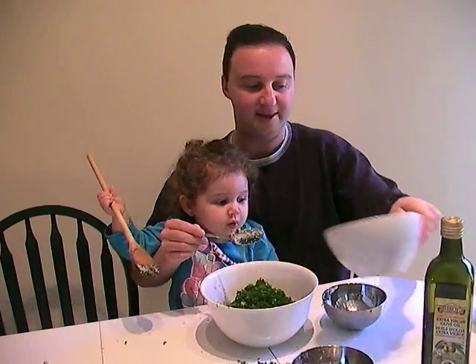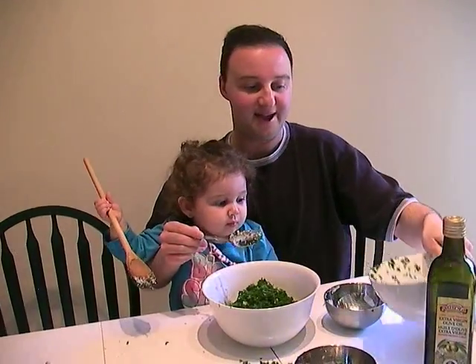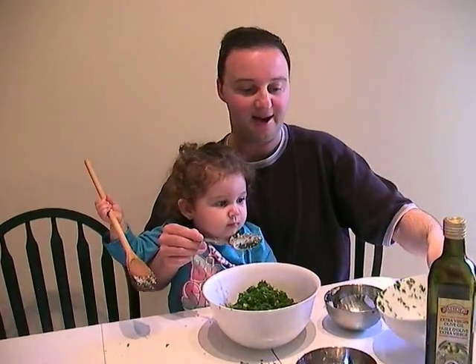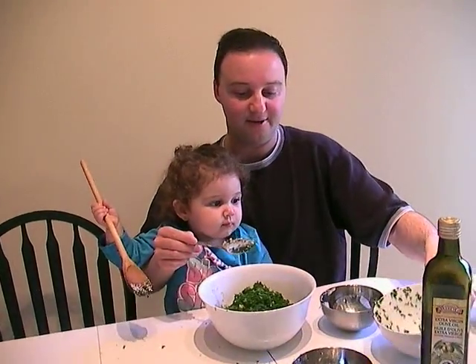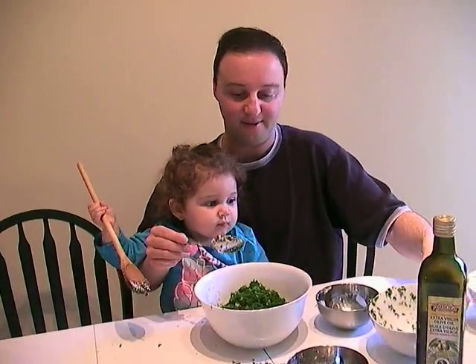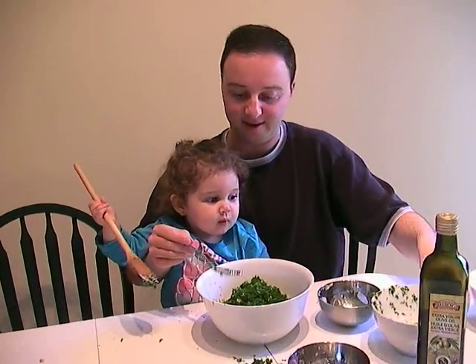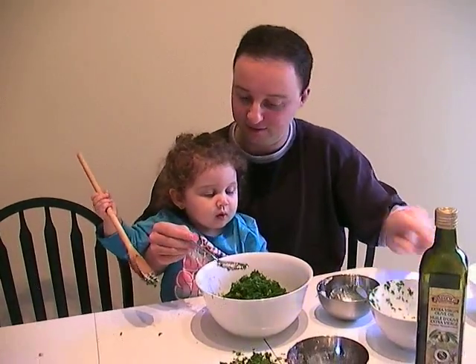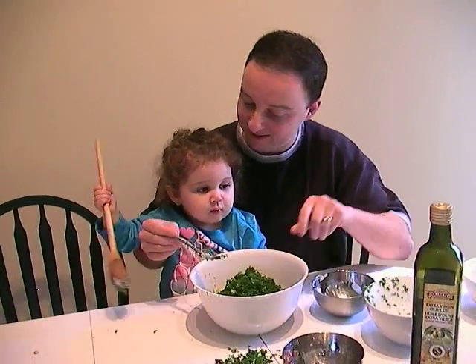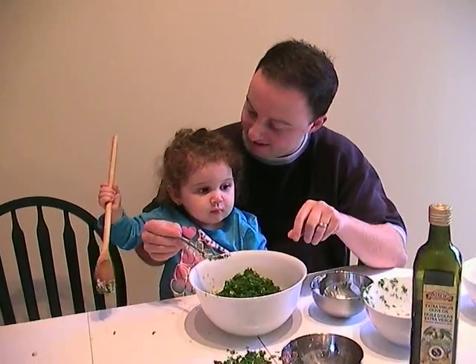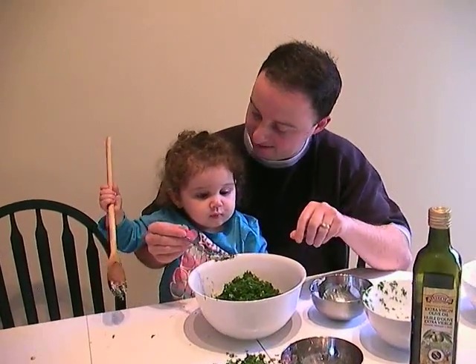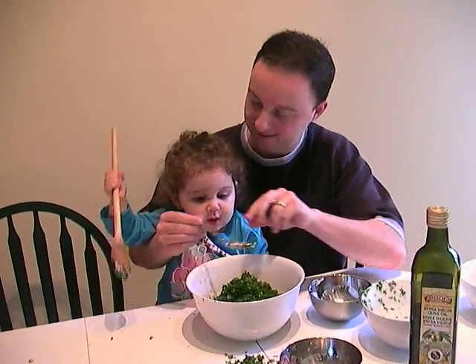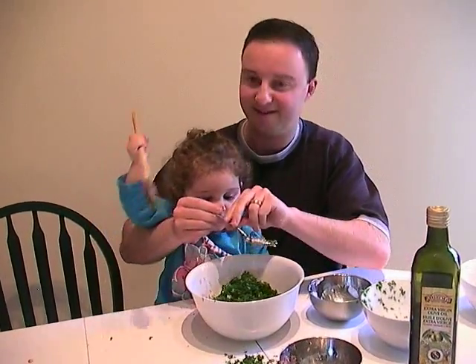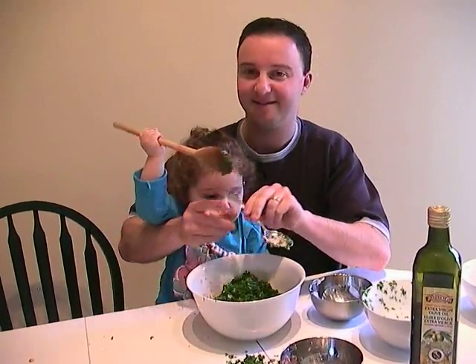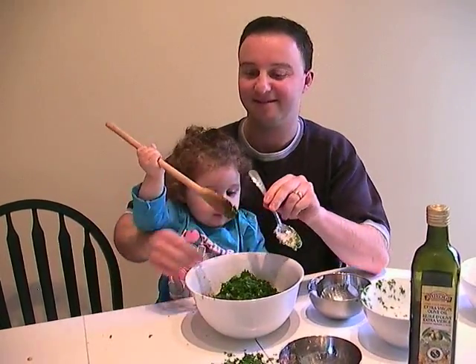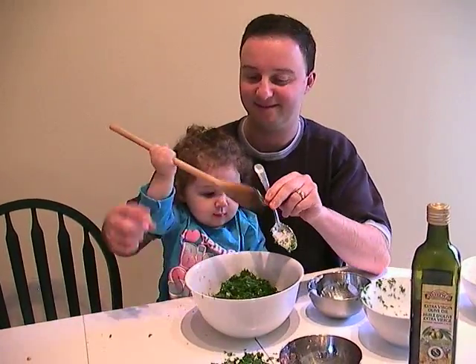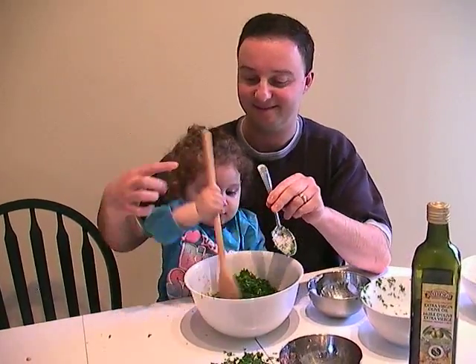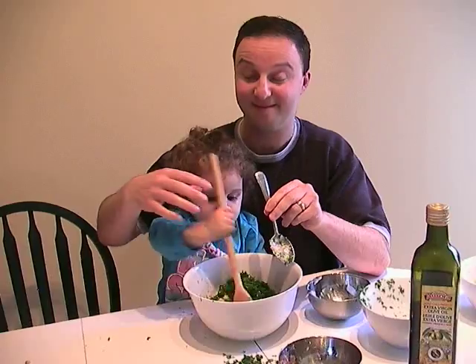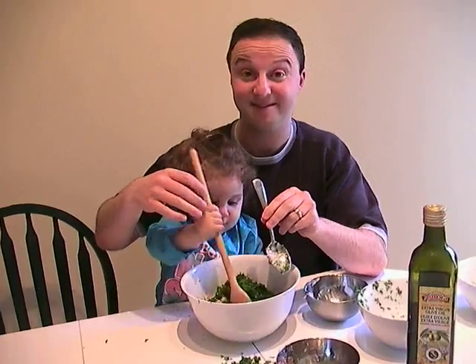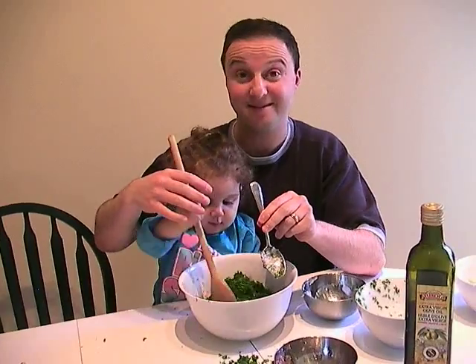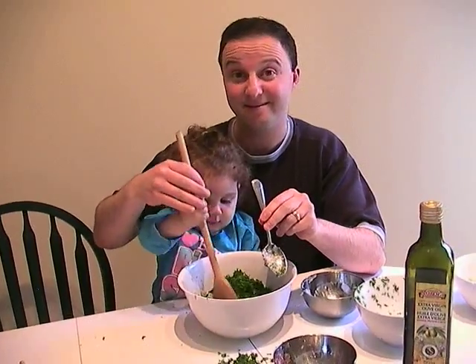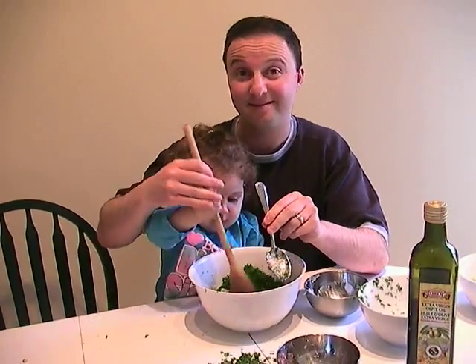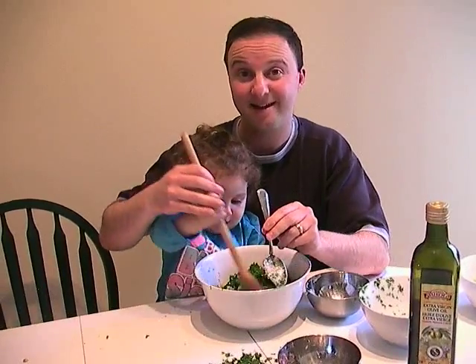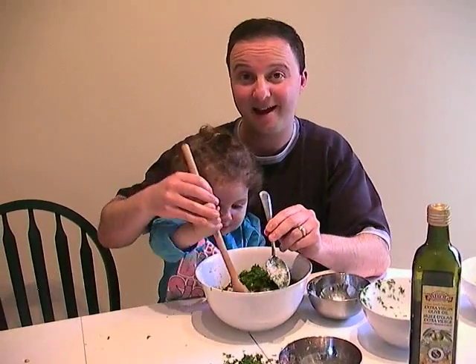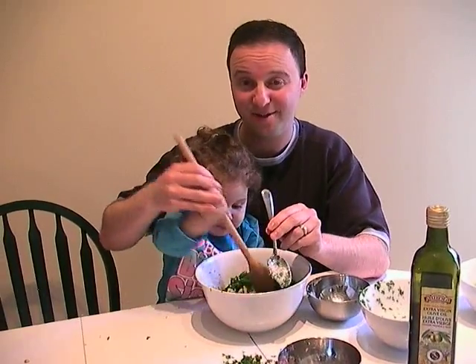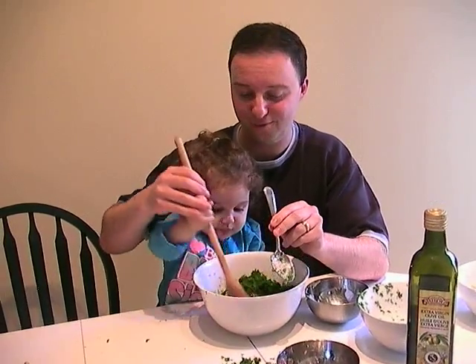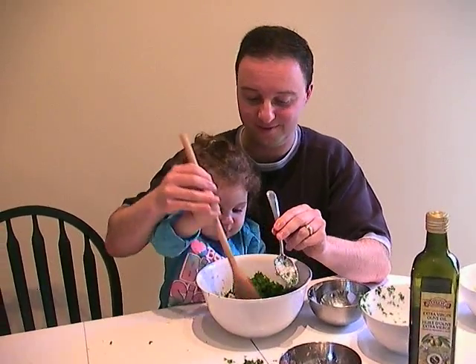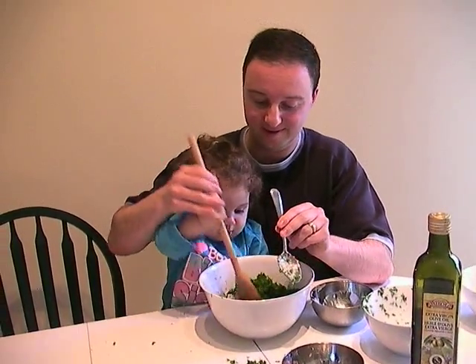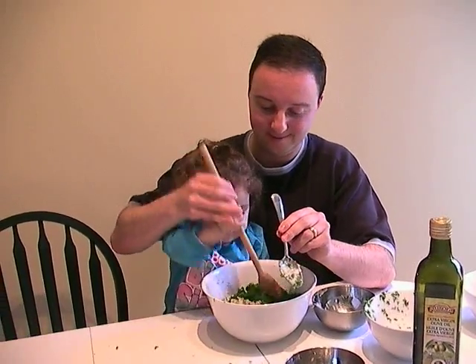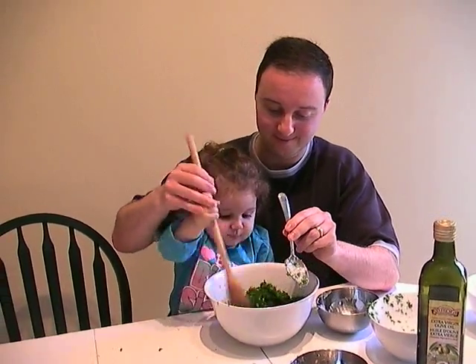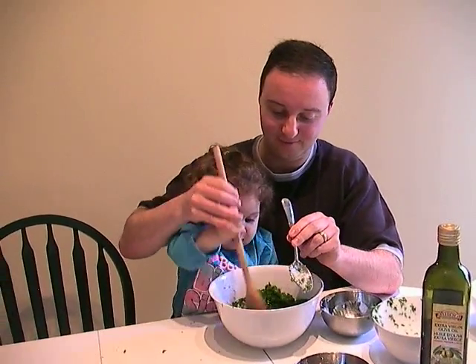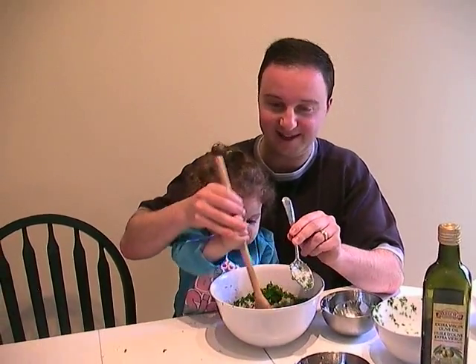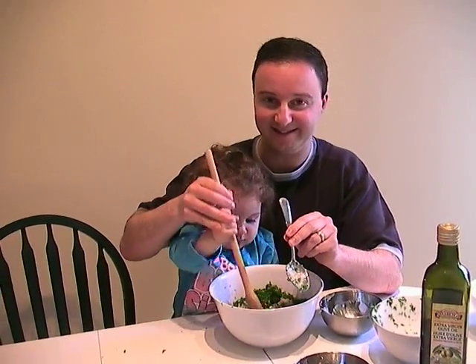And now, can you do some mixing? Yeah. See? Healthy food for your kitties.